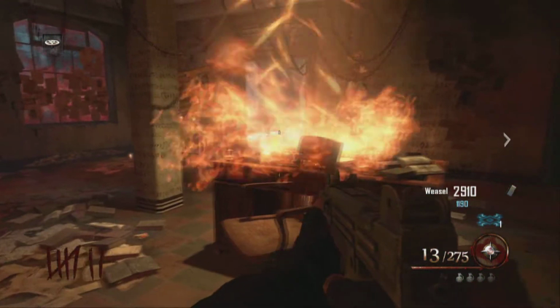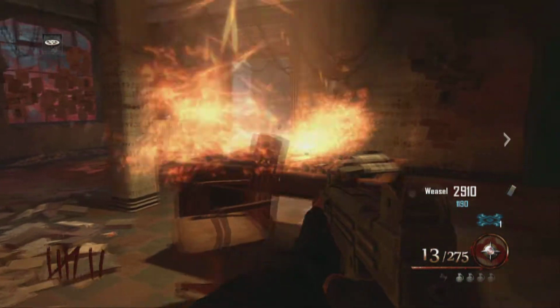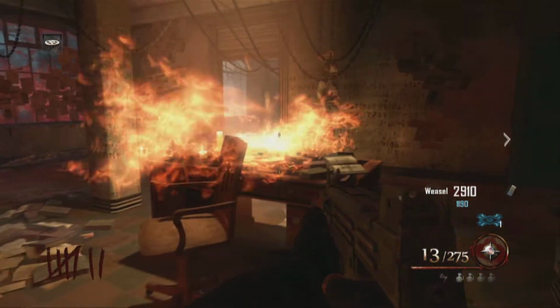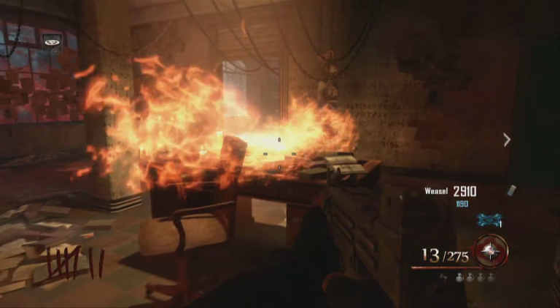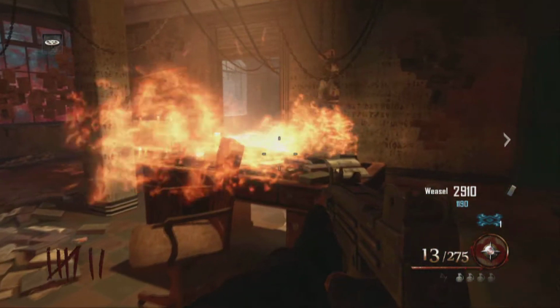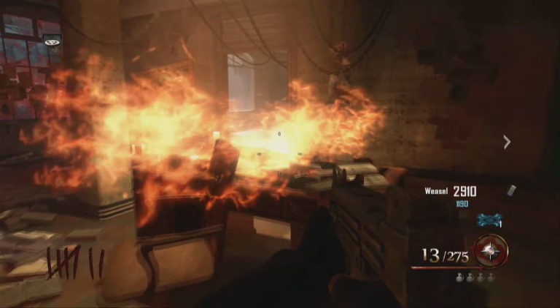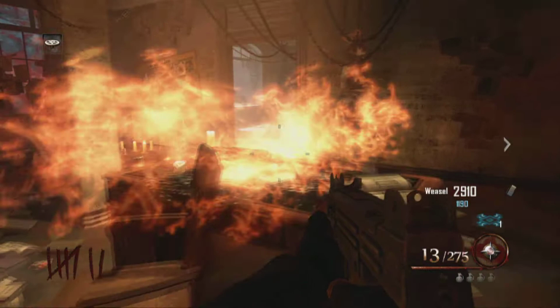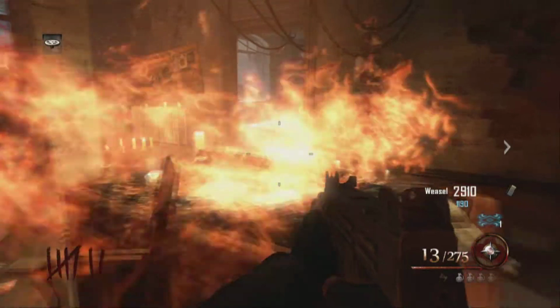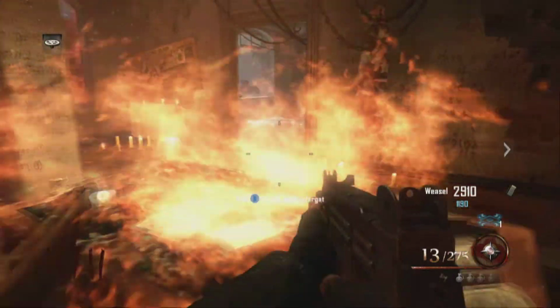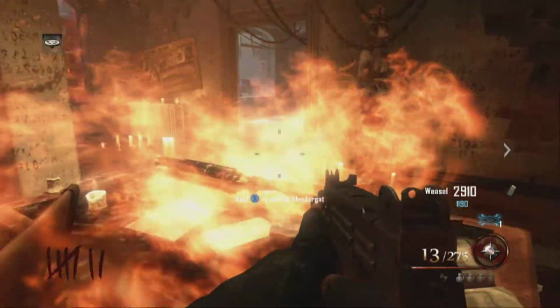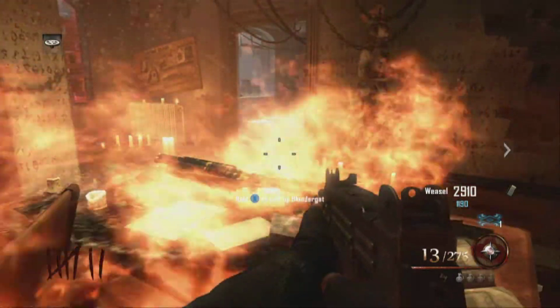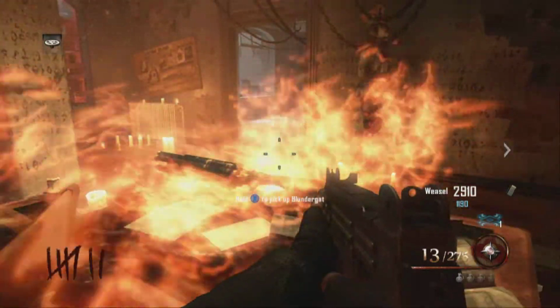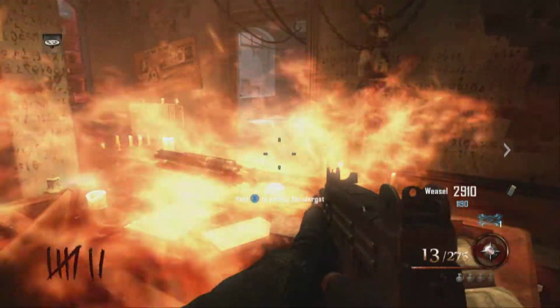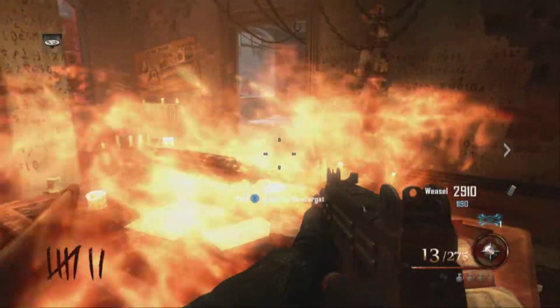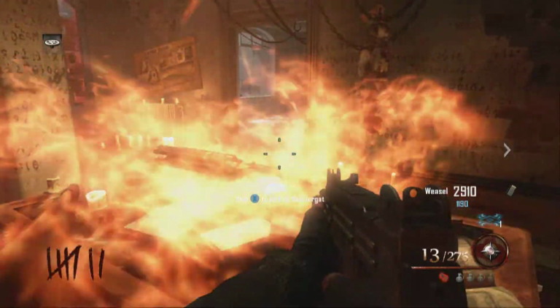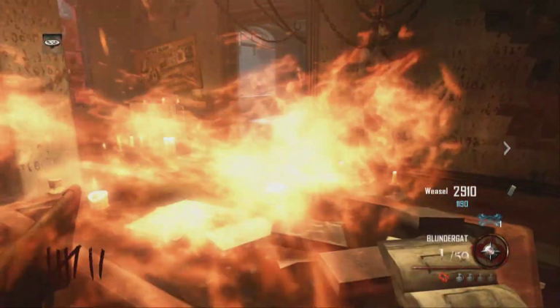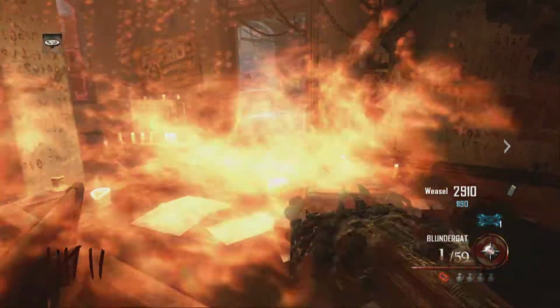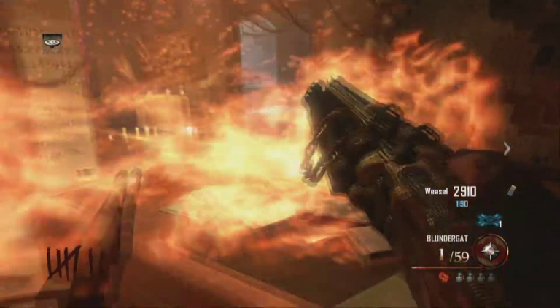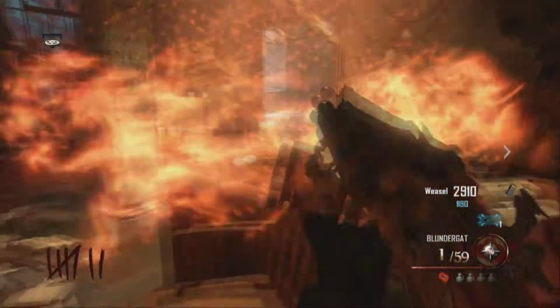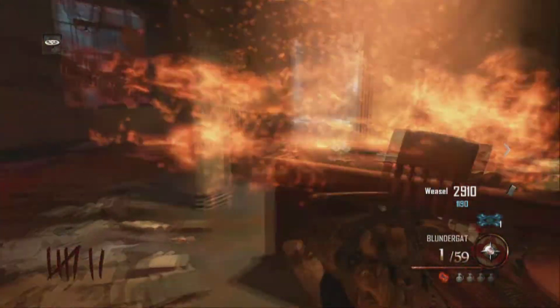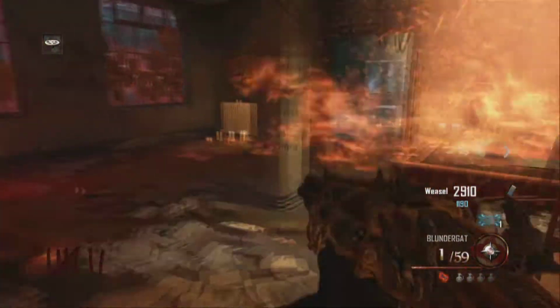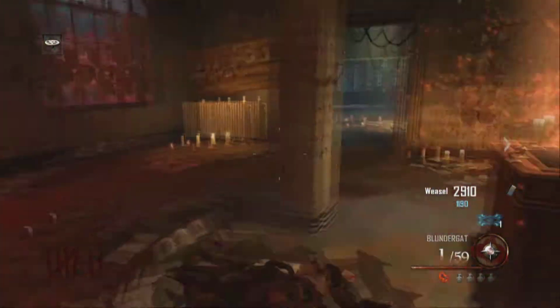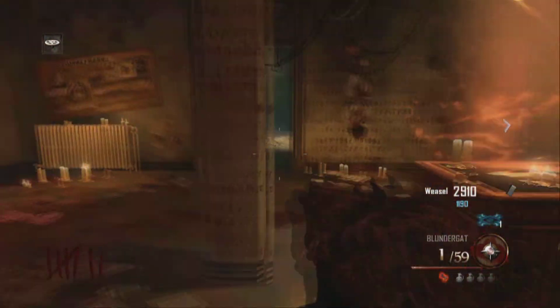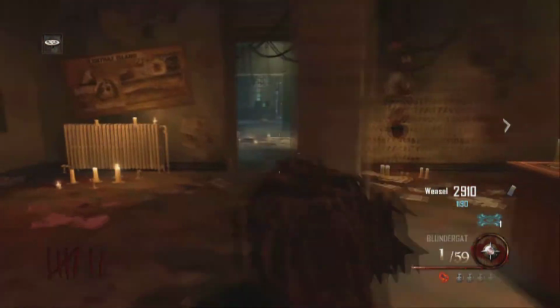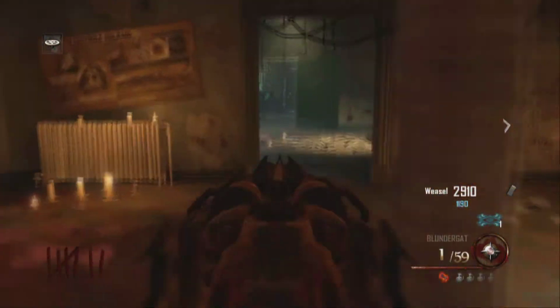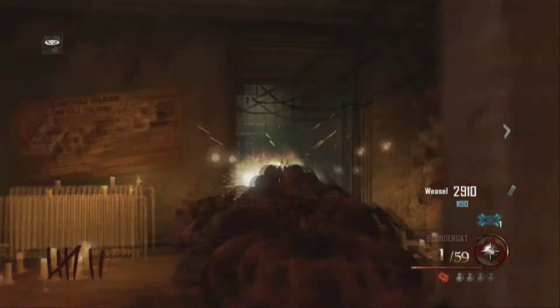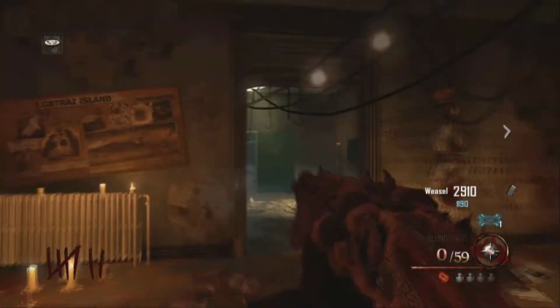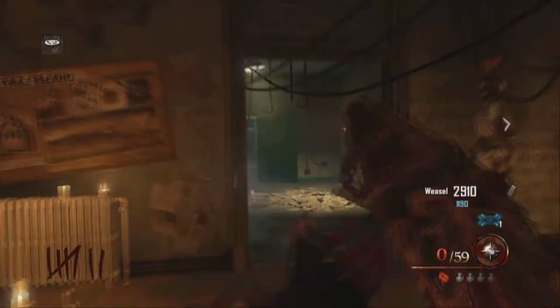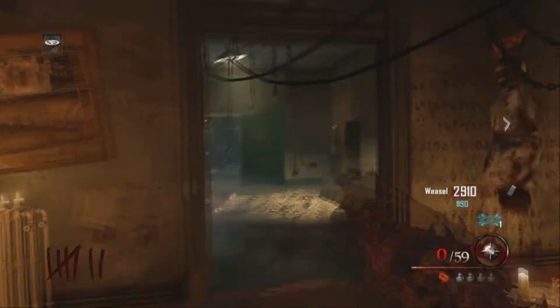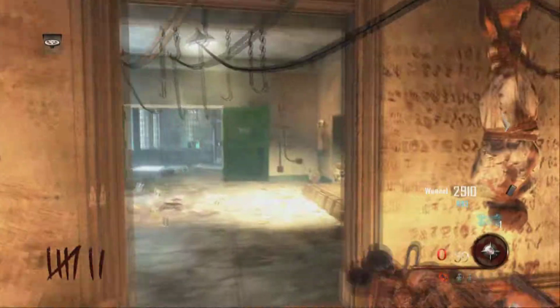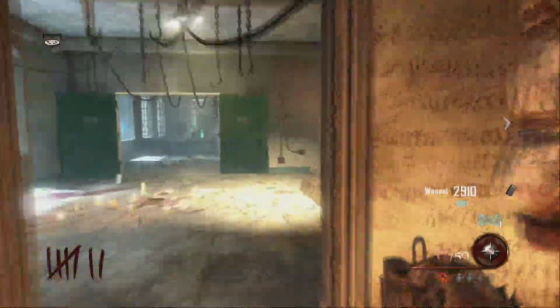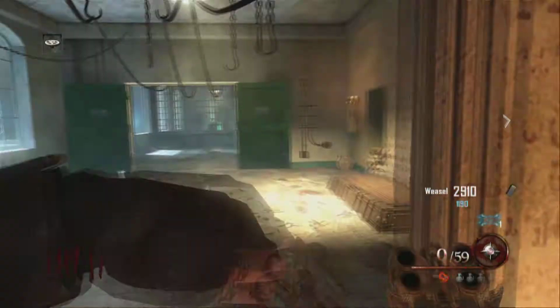The Blundergat should be on the table right there in the Warden's office once you've done them all. There you go guys — the free Blundergat.